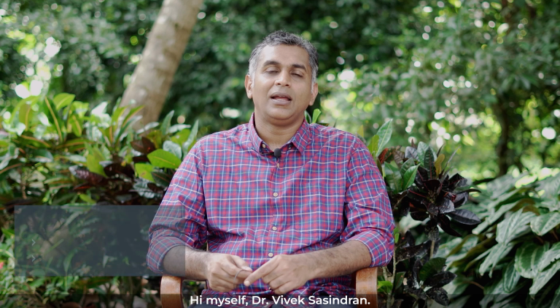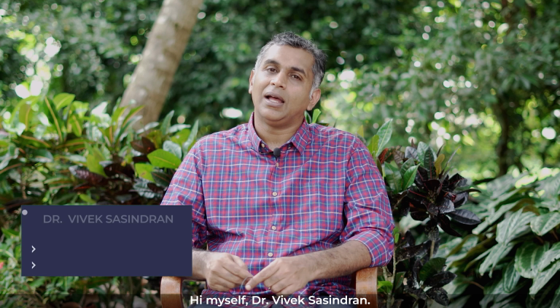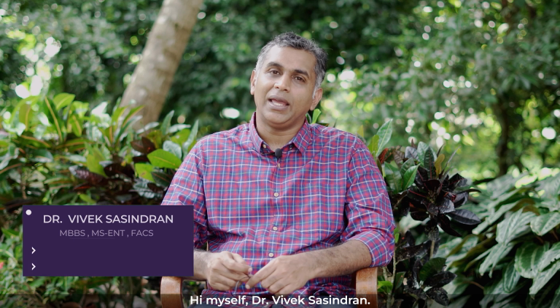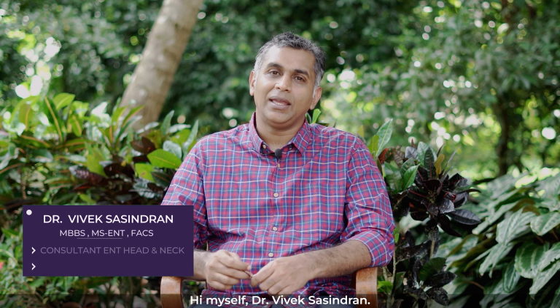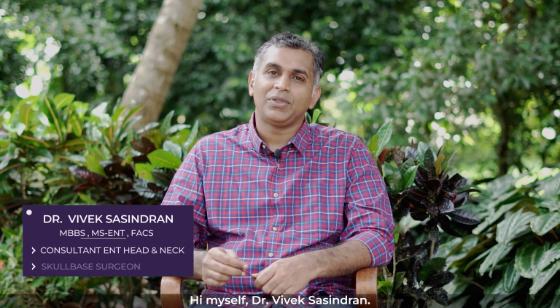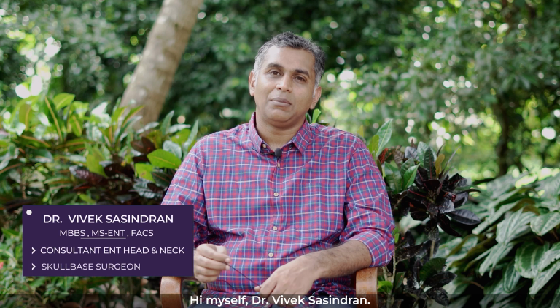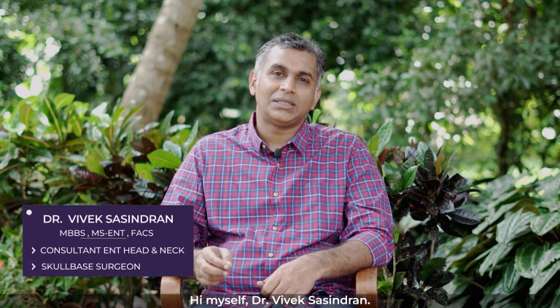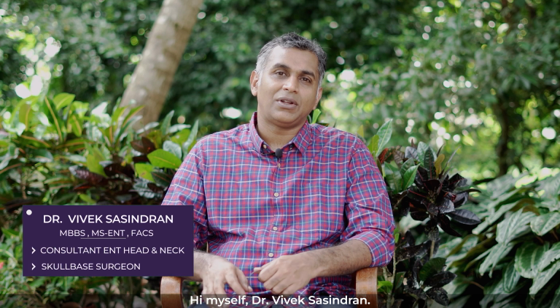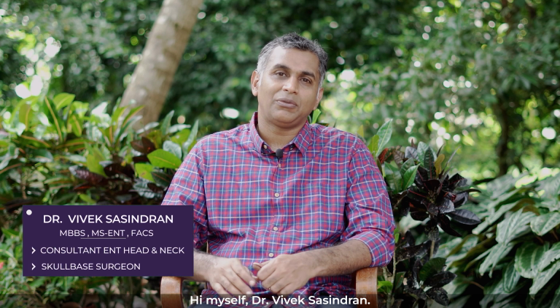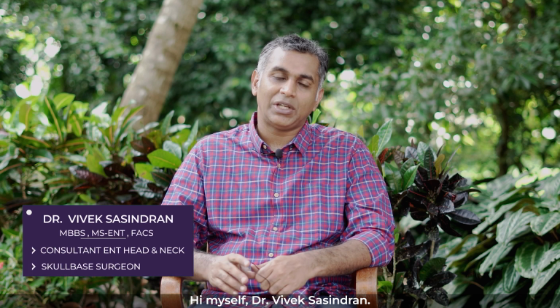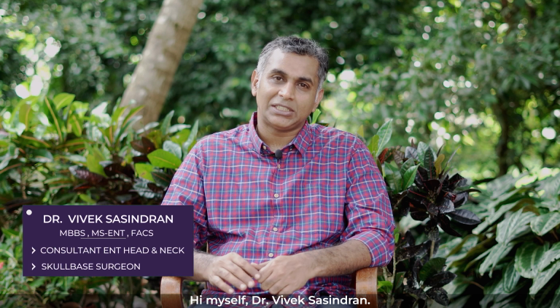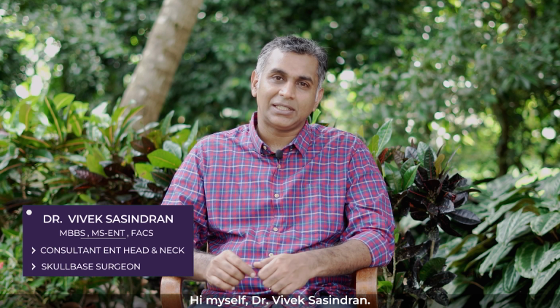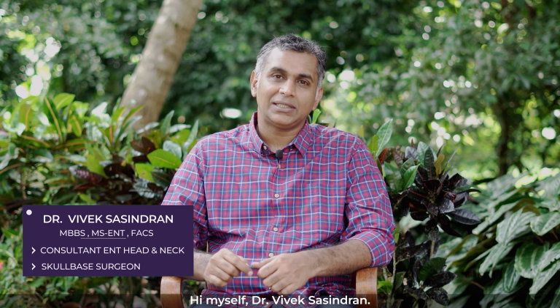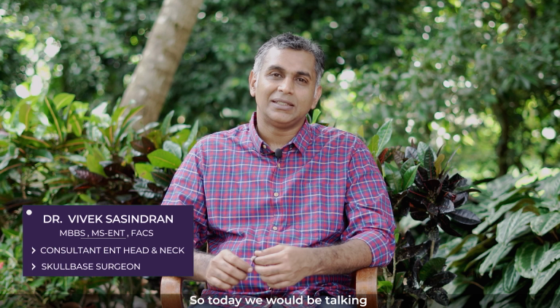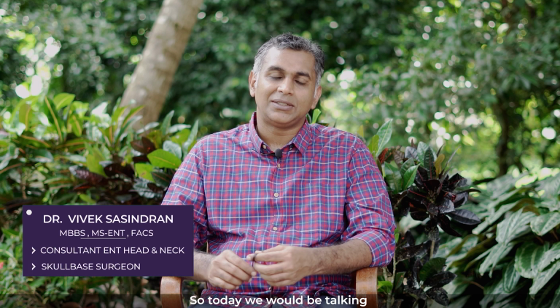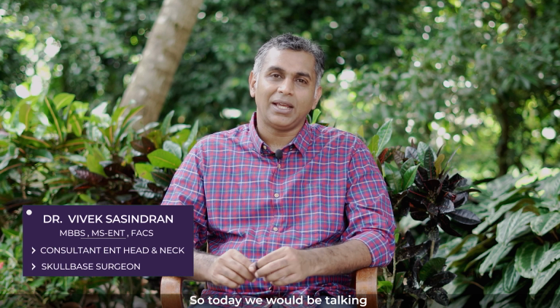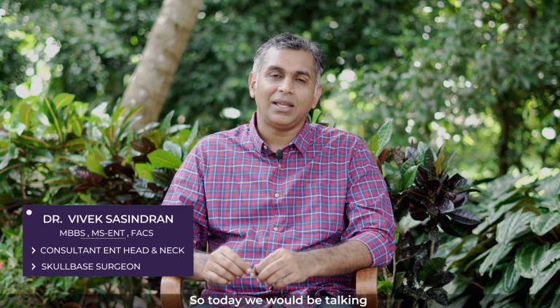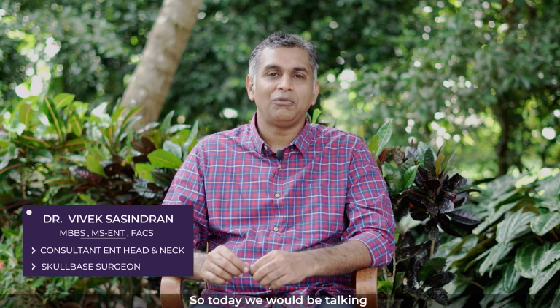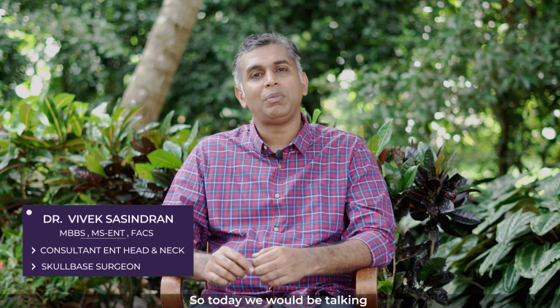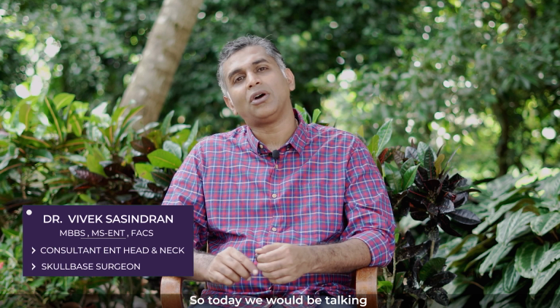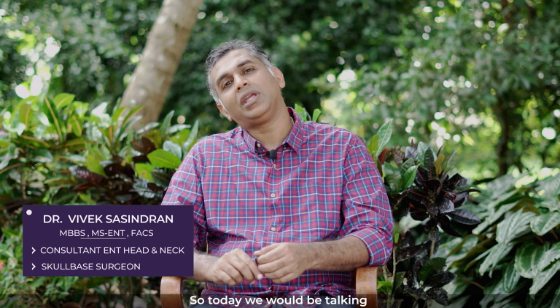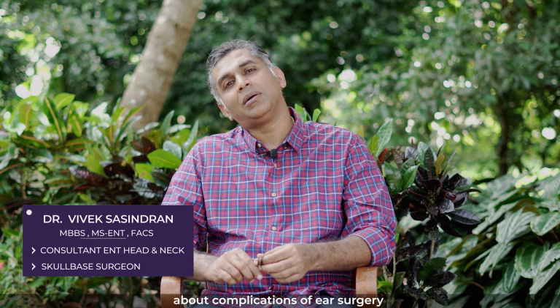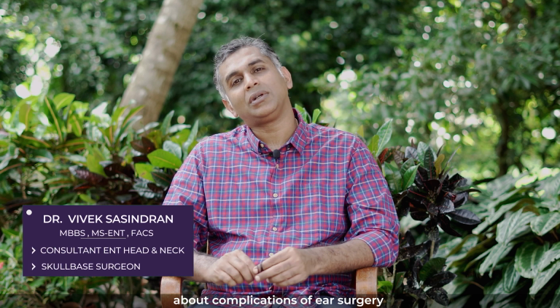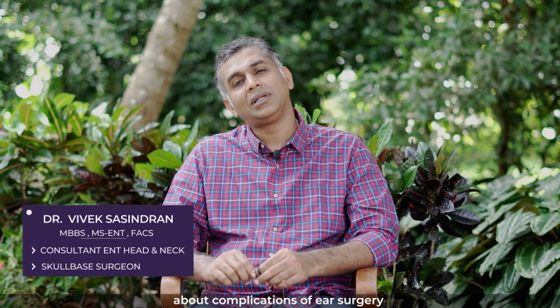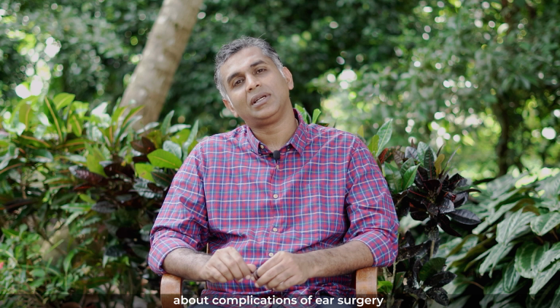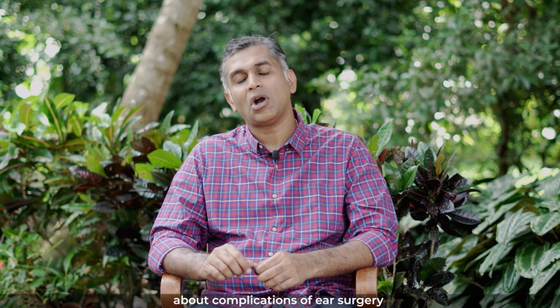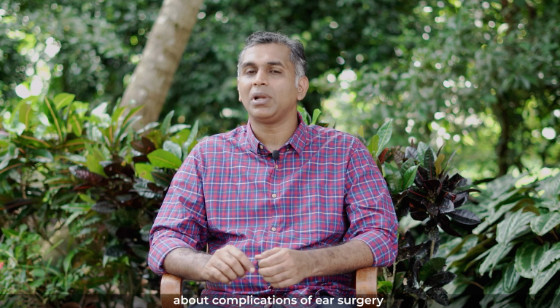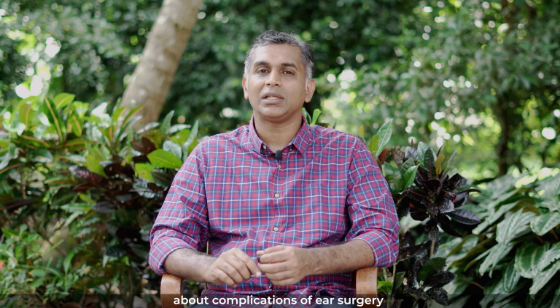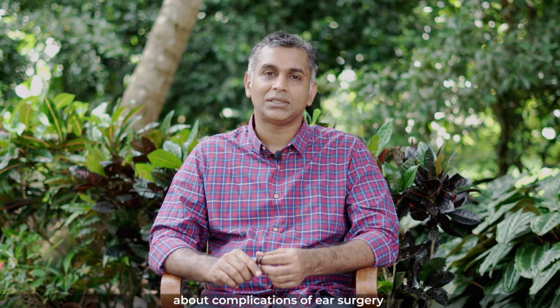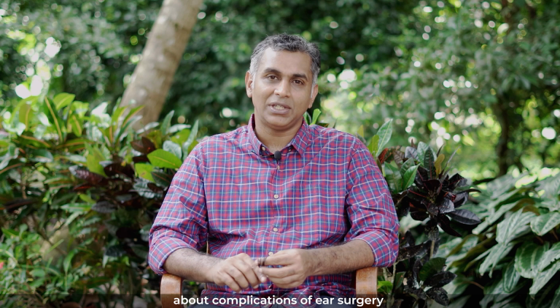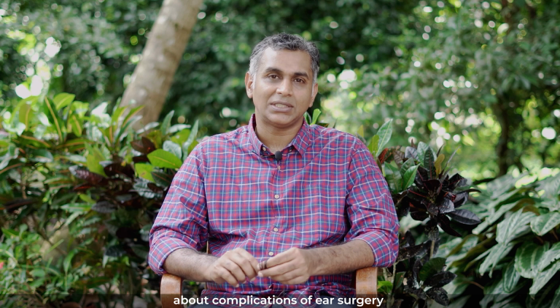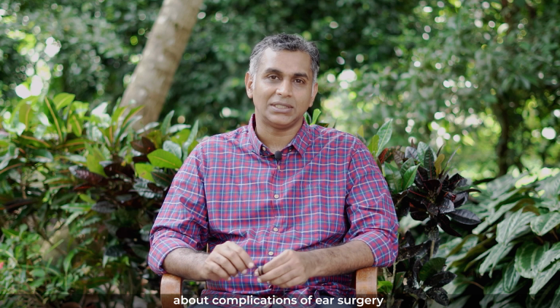Hi, myself Dr. Viveksha Sindaran. Today we would be talking about complications of ear surgery.